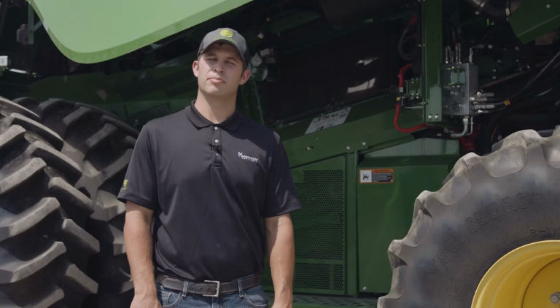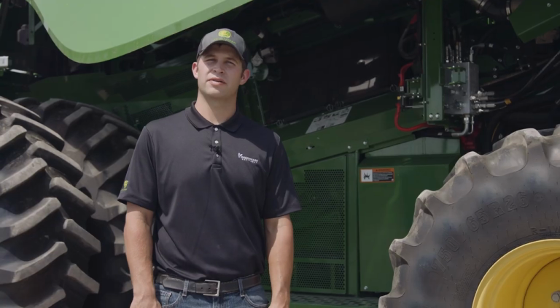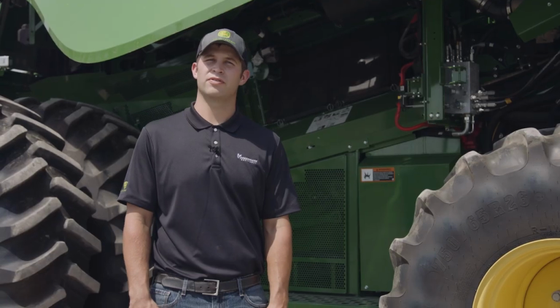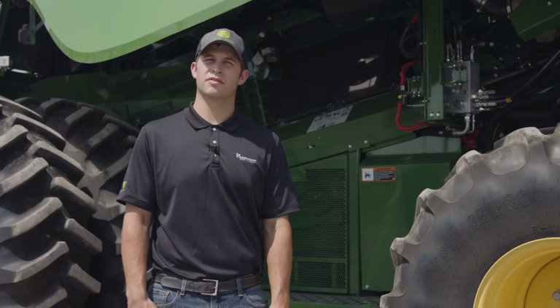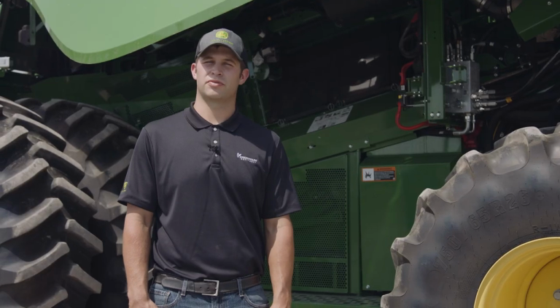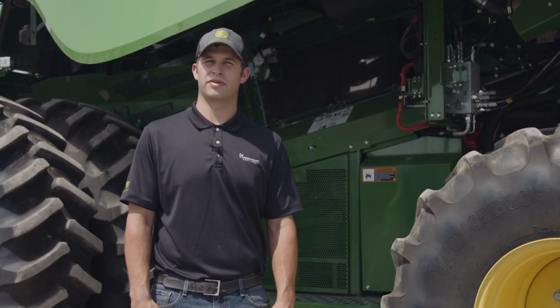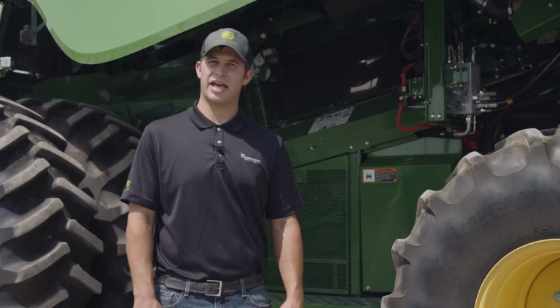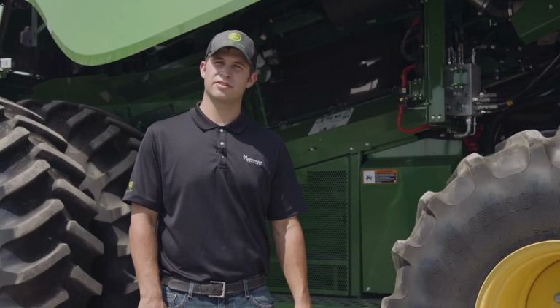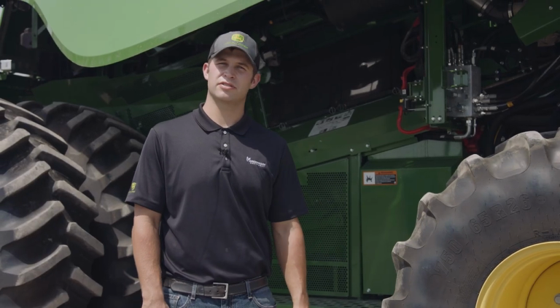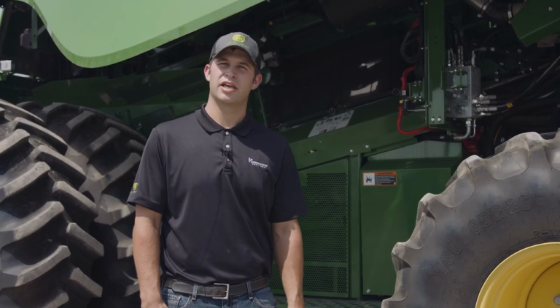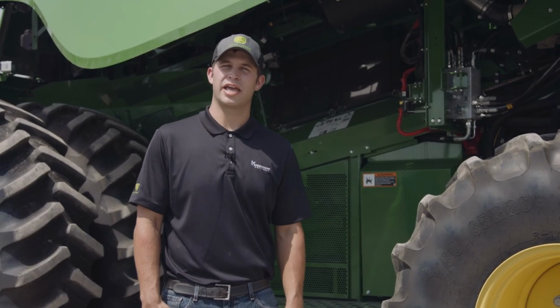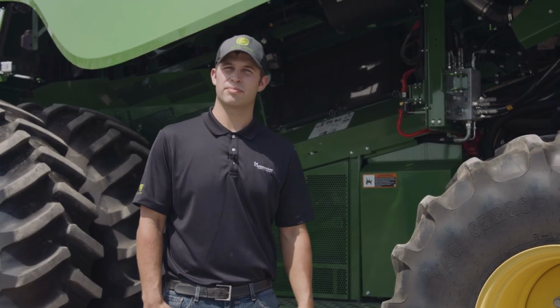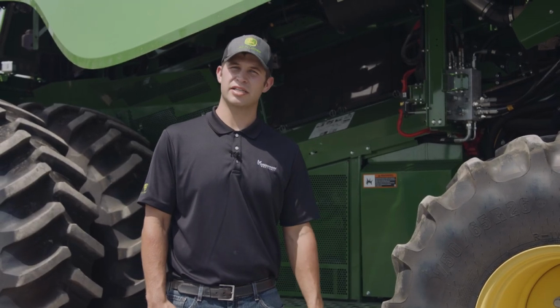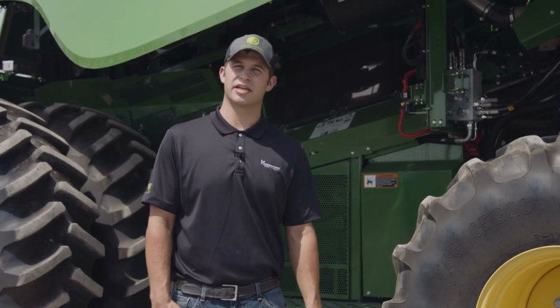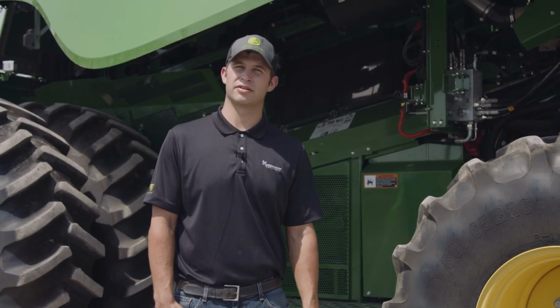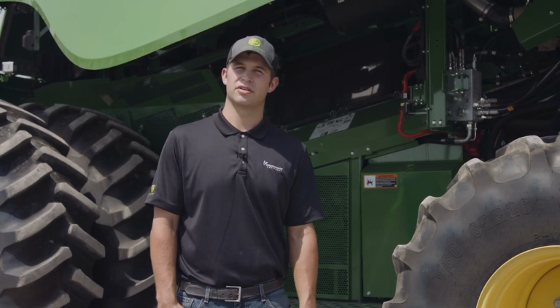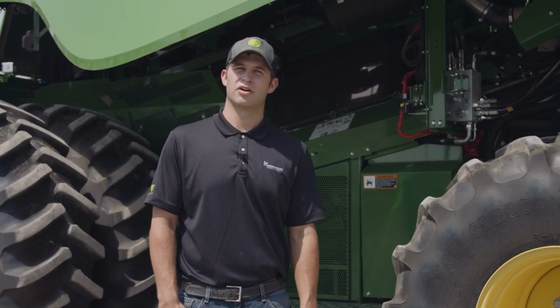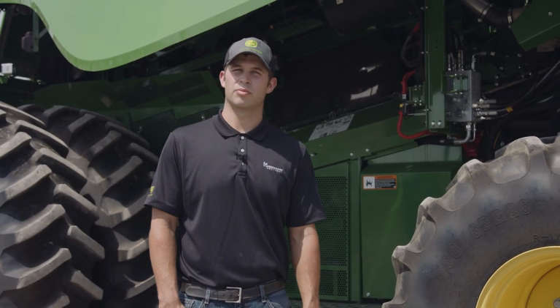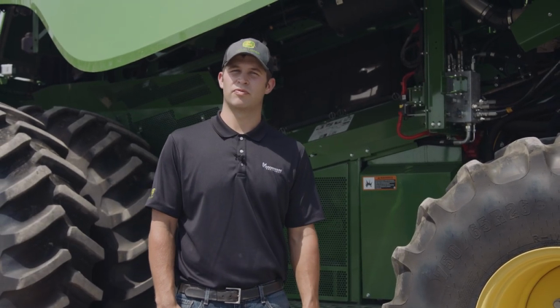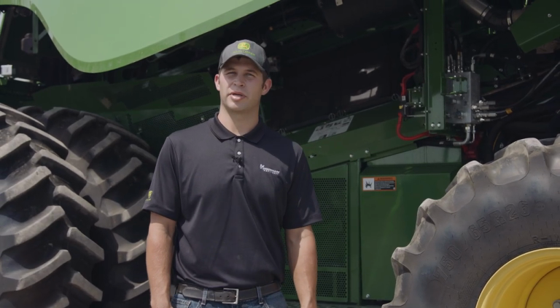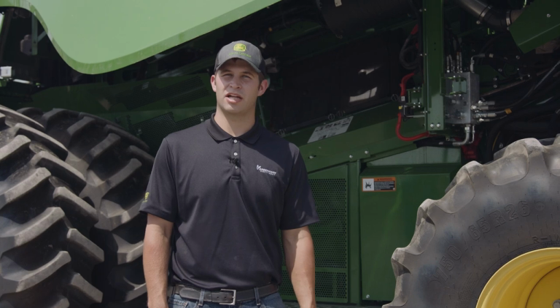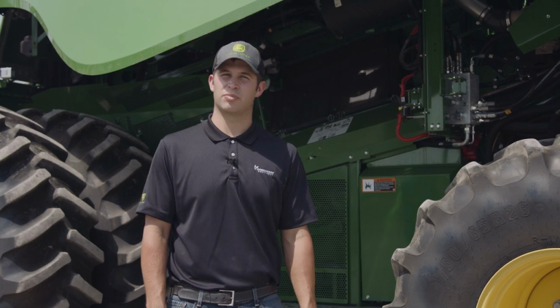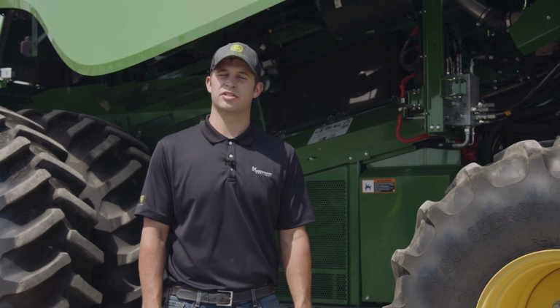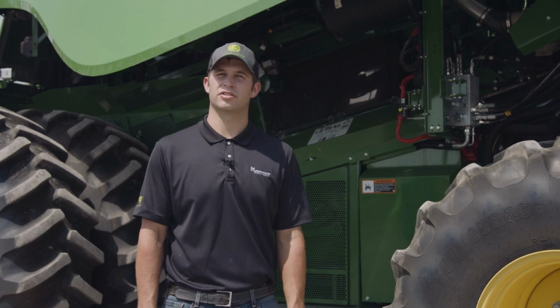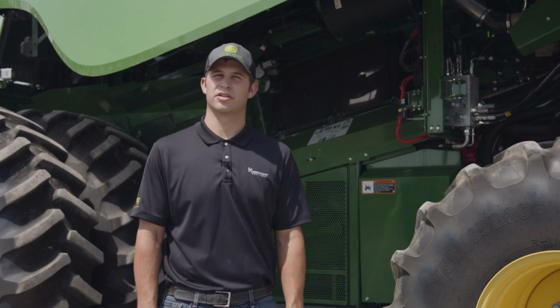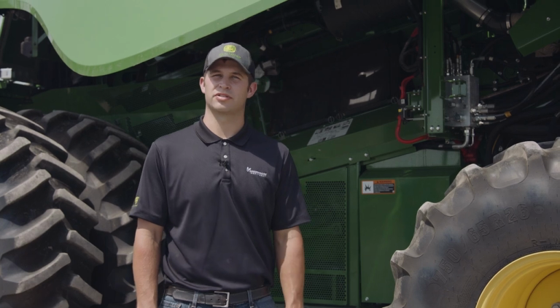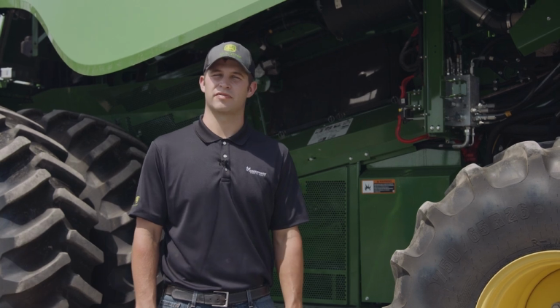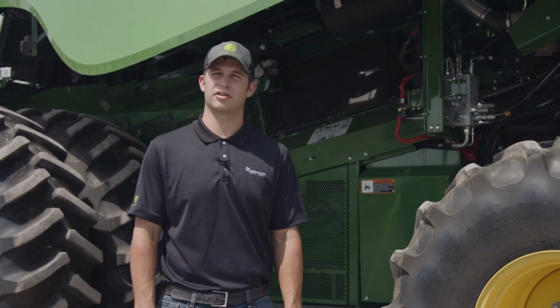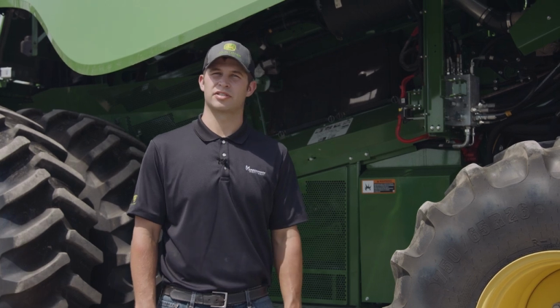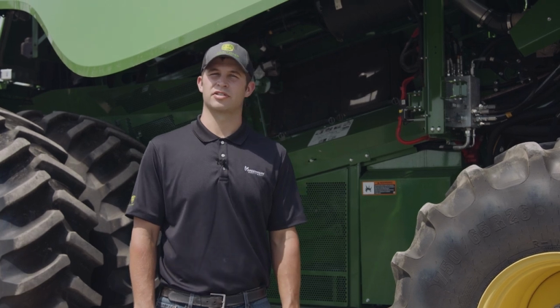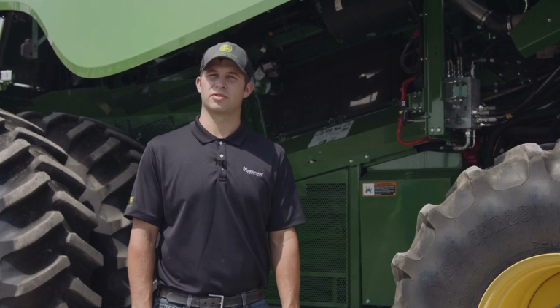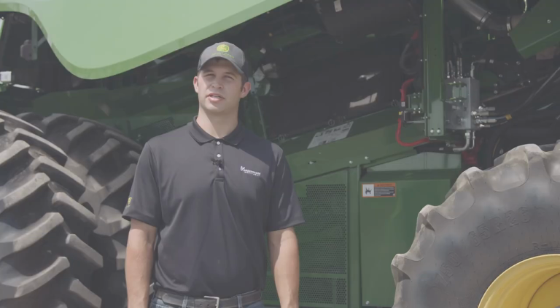Be mindful of surrounding hazards and bystanders while performing calibrations on your 700 series machine.